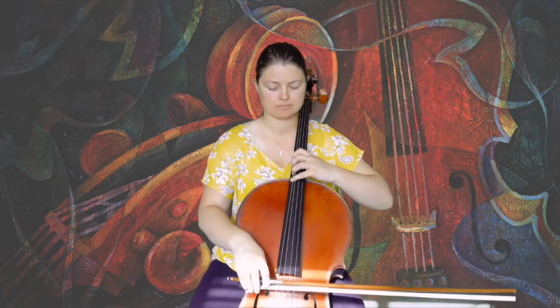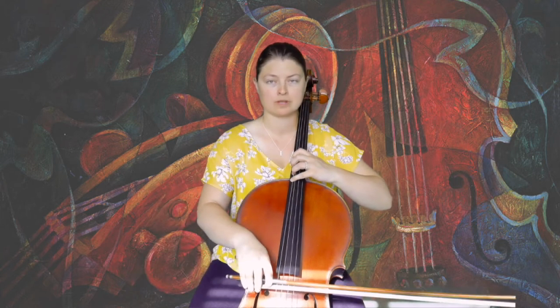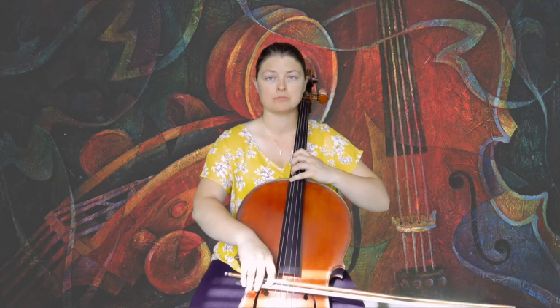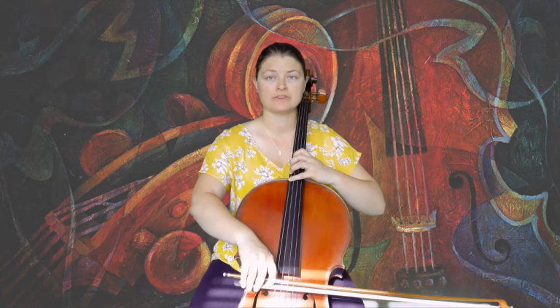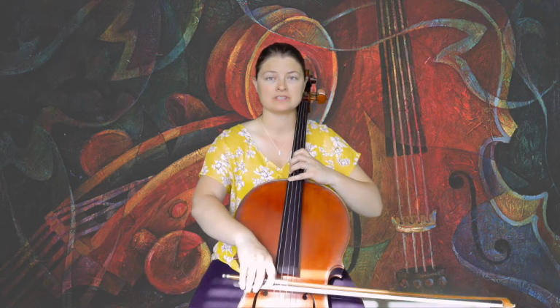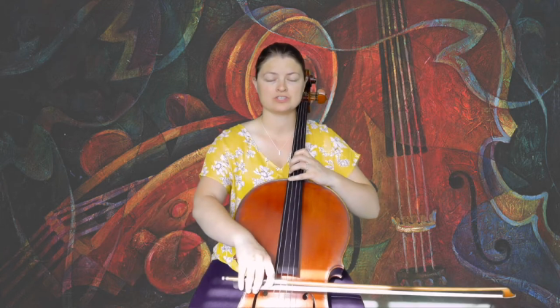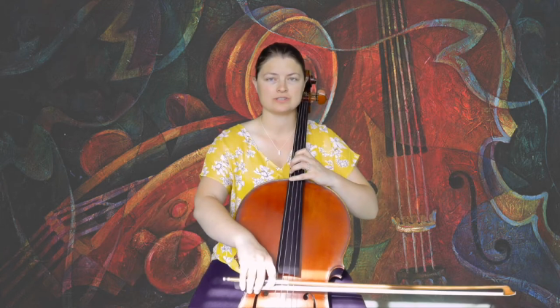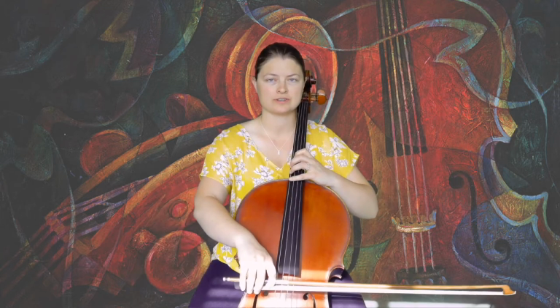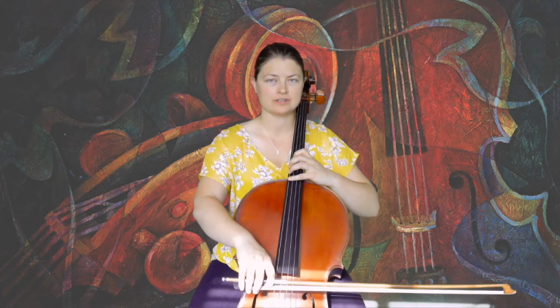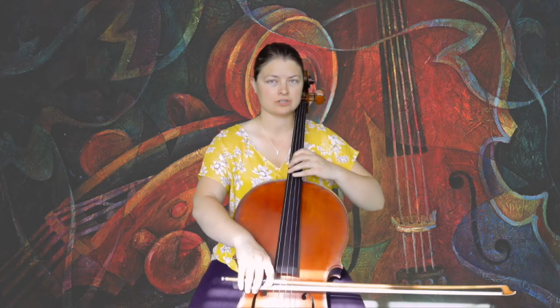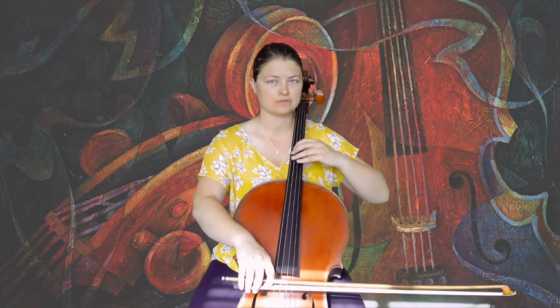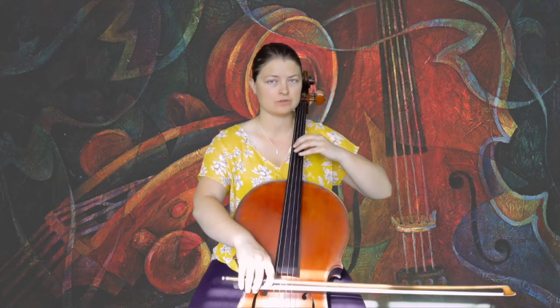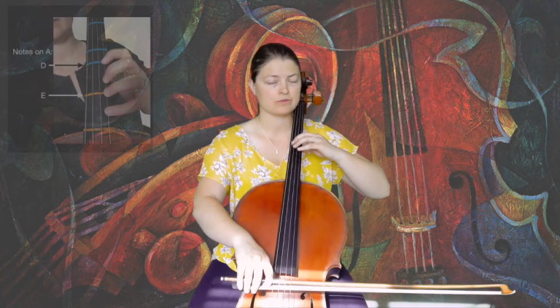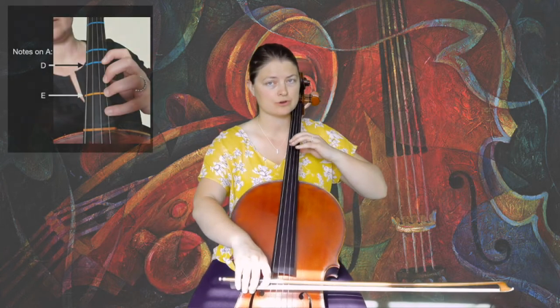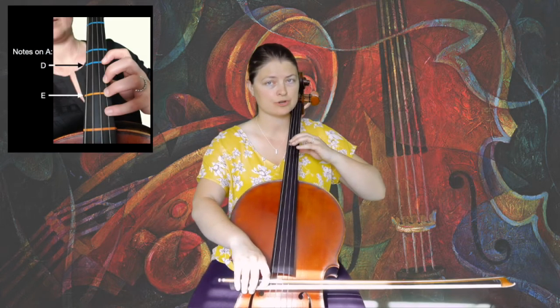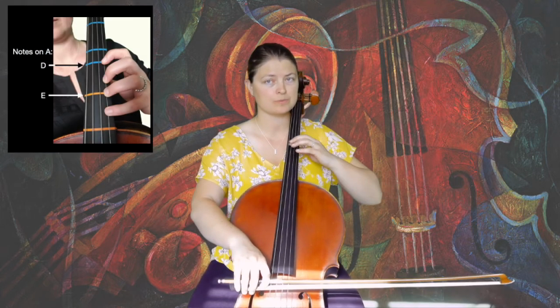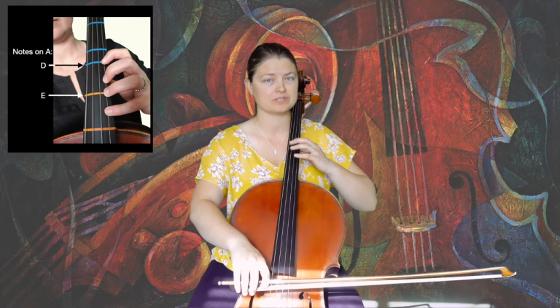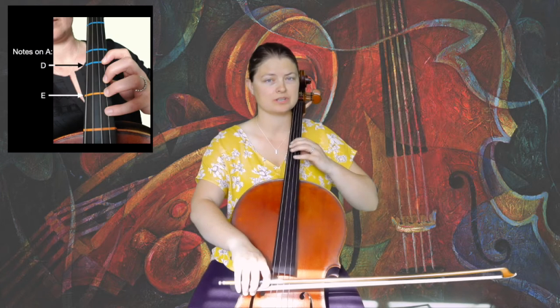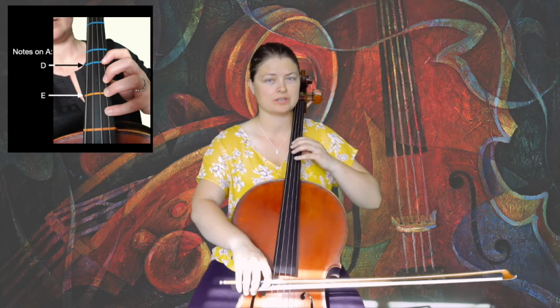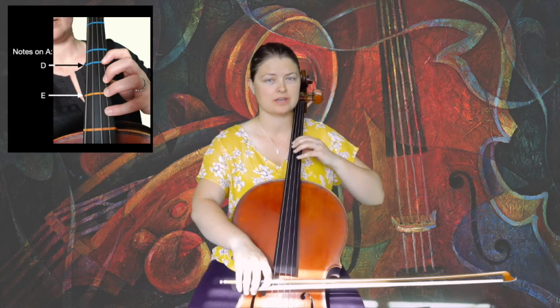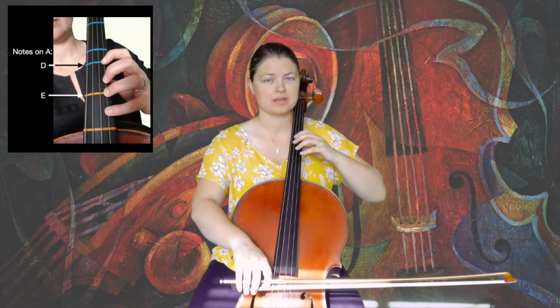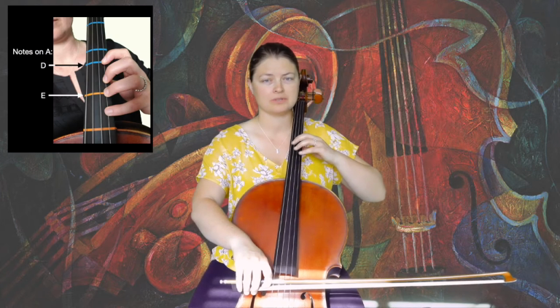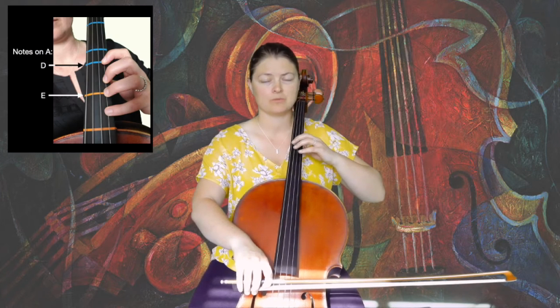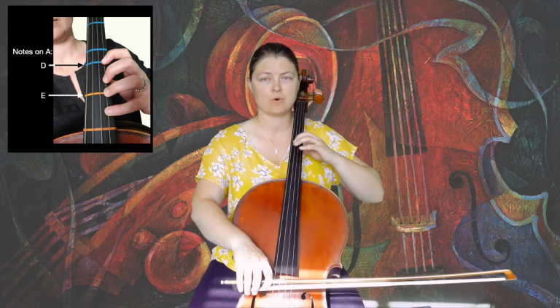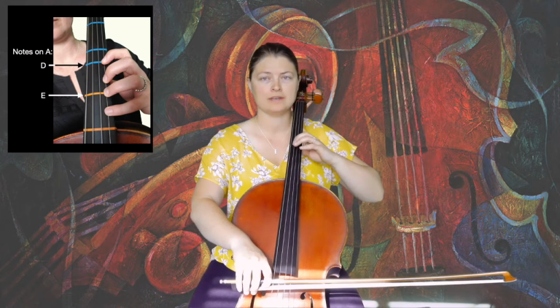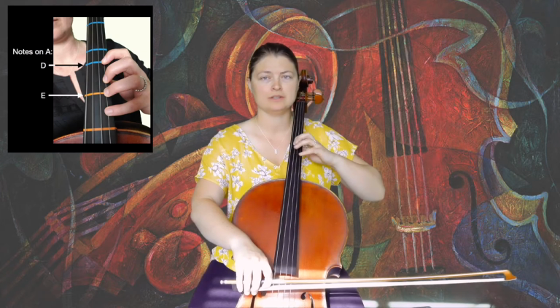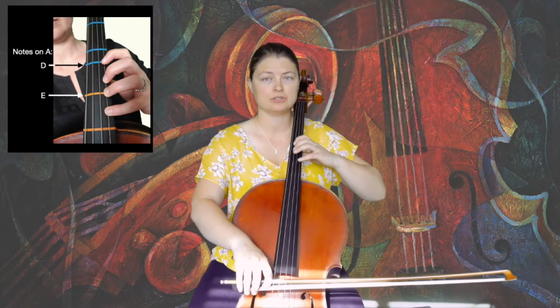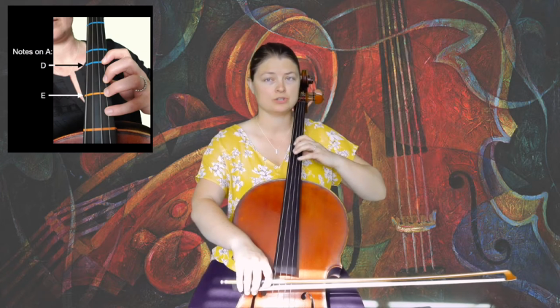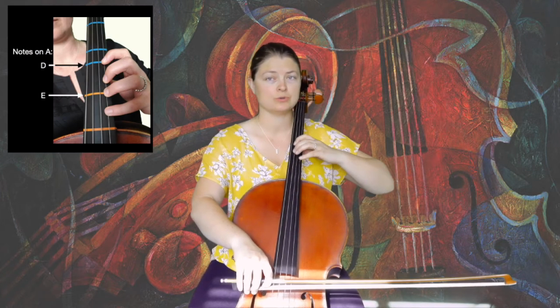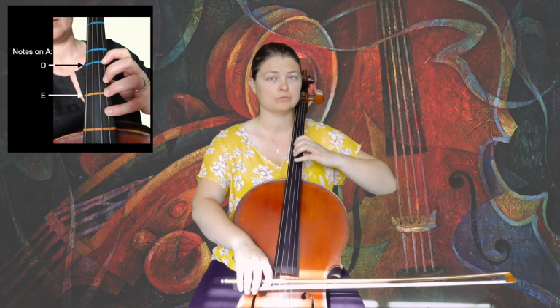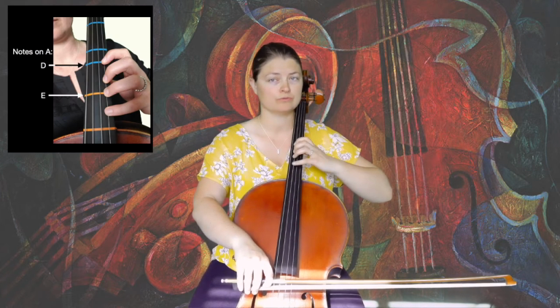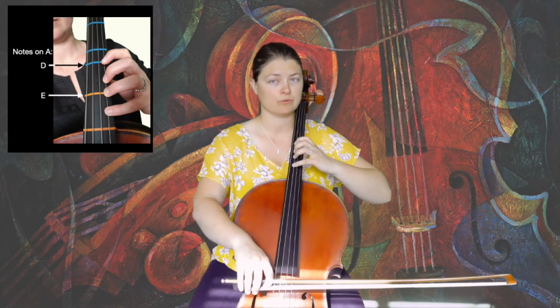Moving to the G-string, shift to third position and play one, two, four.